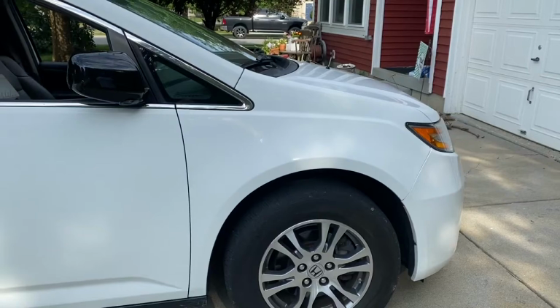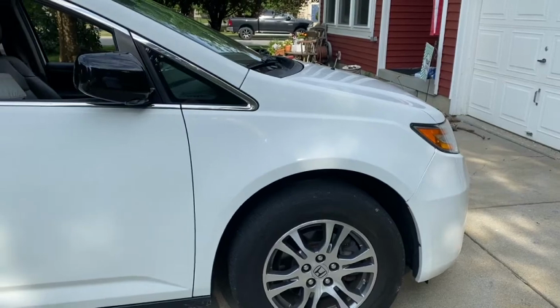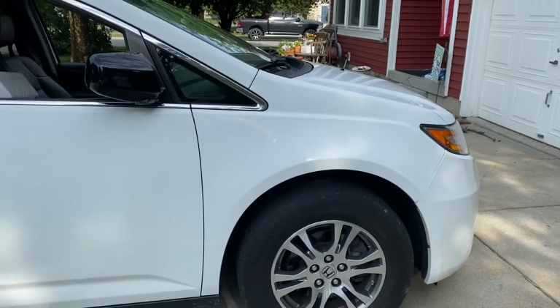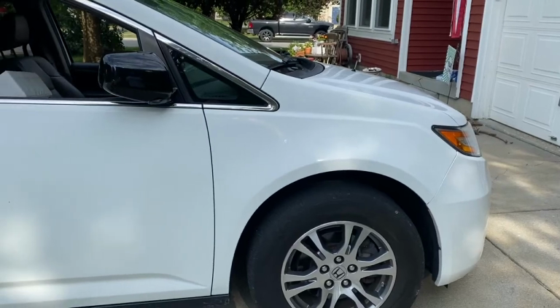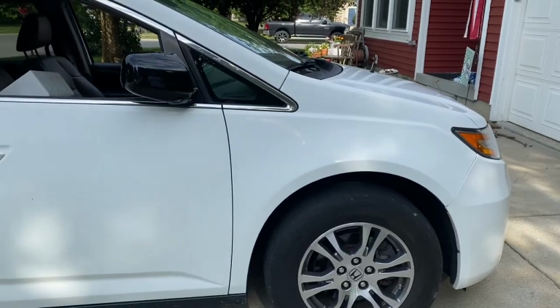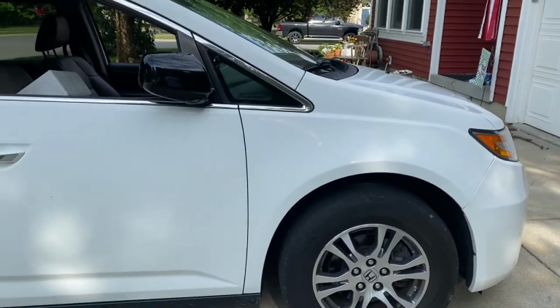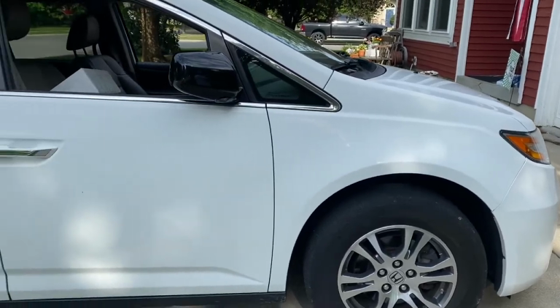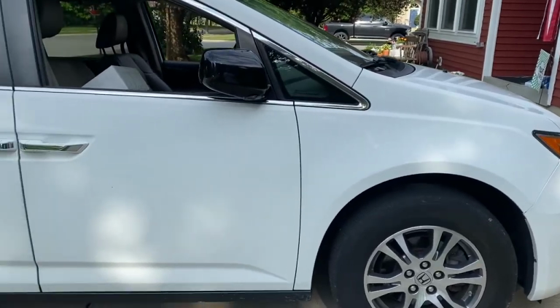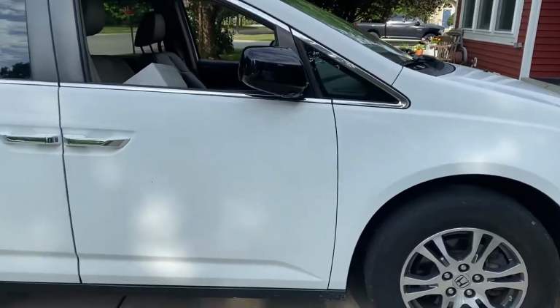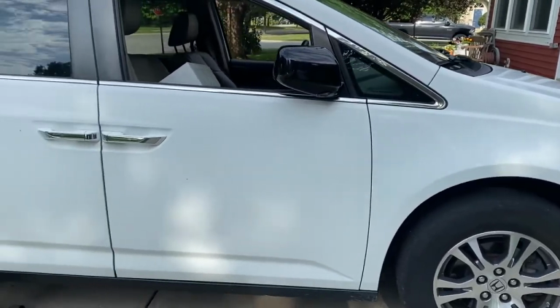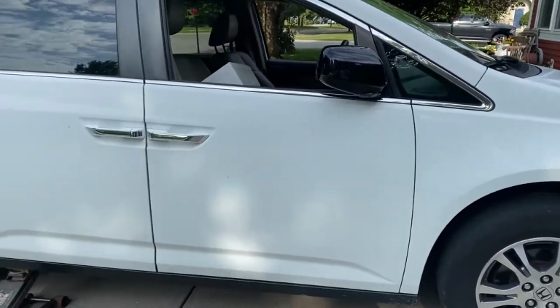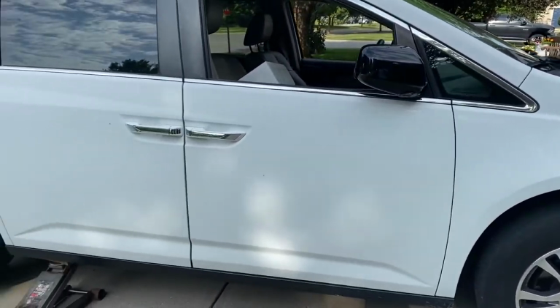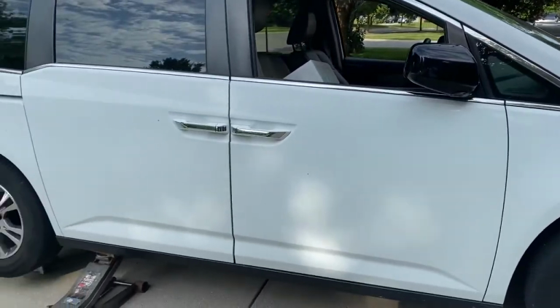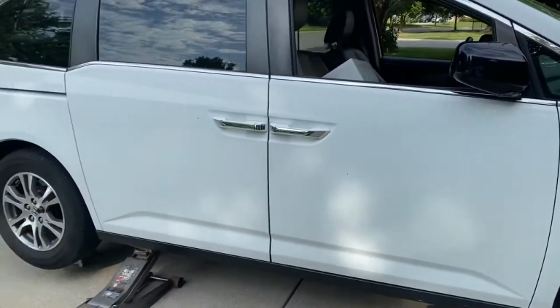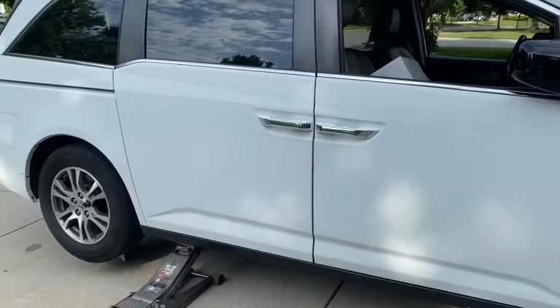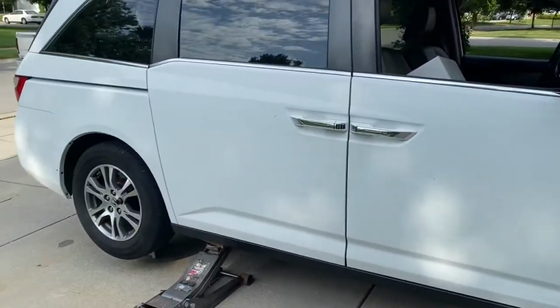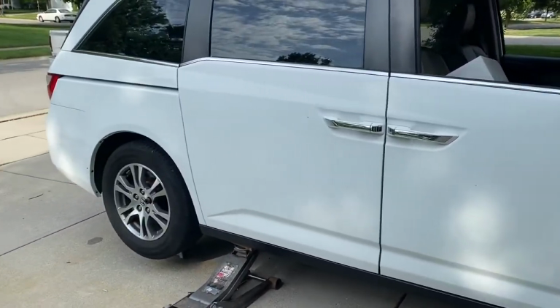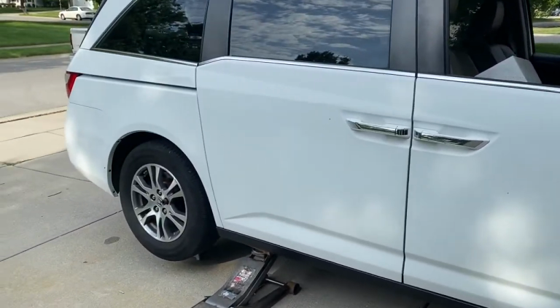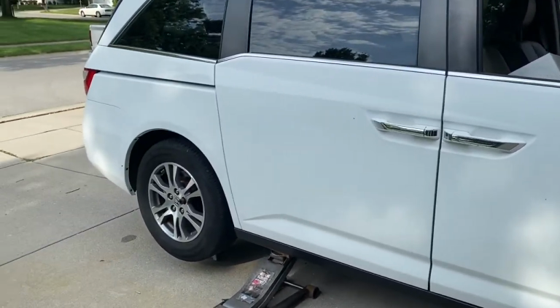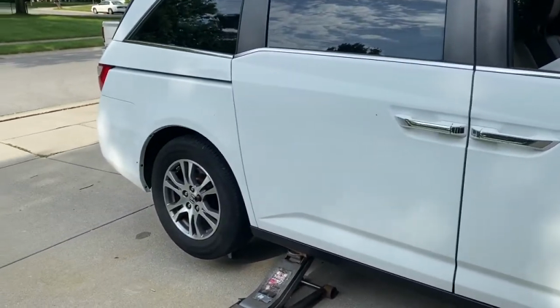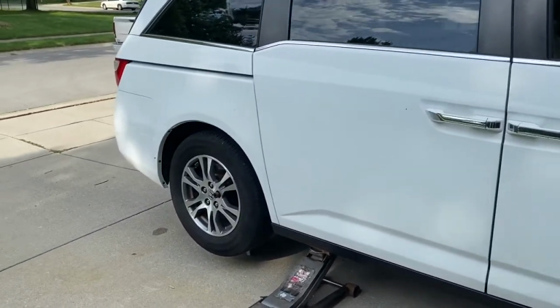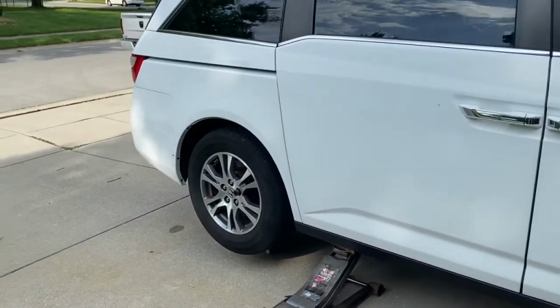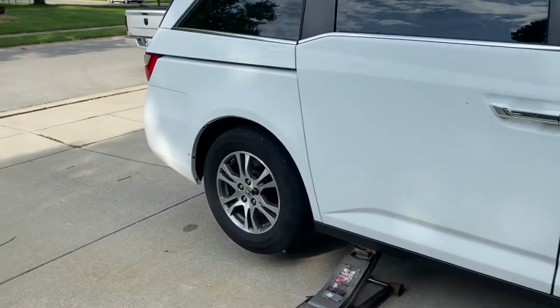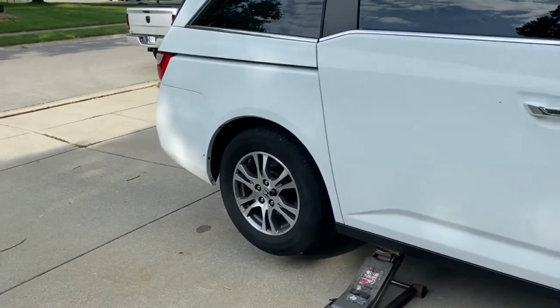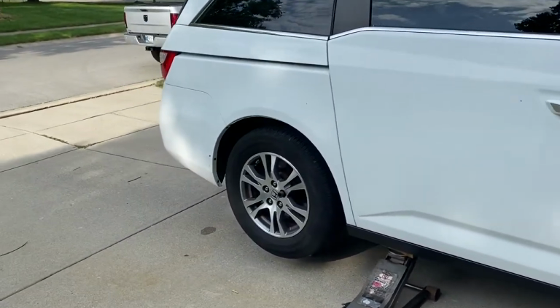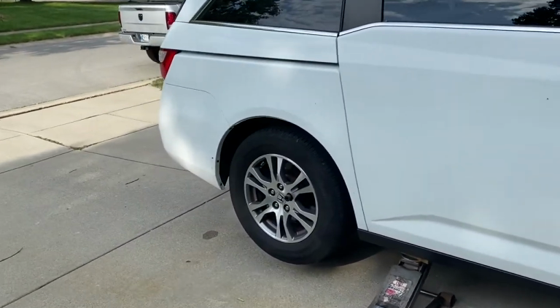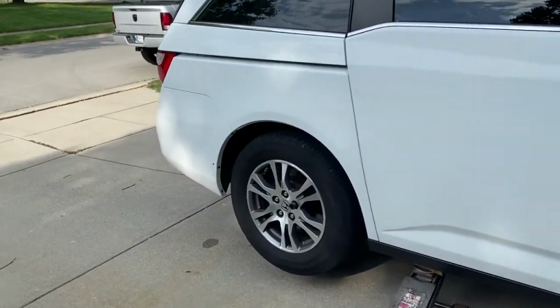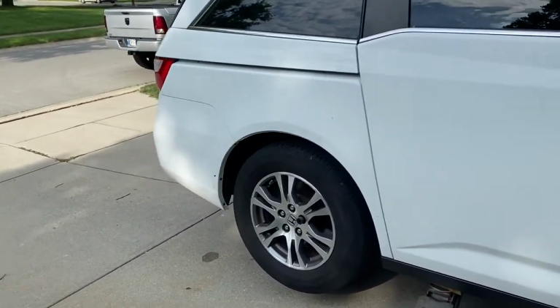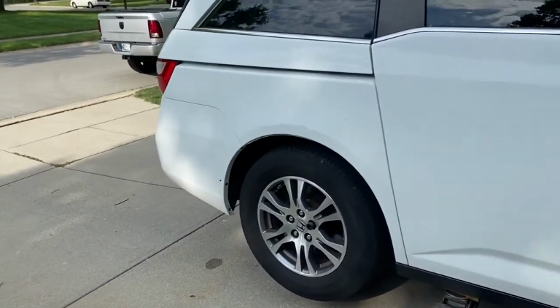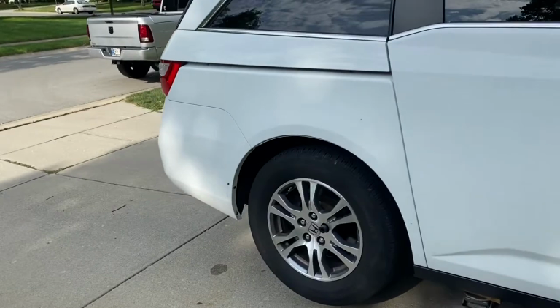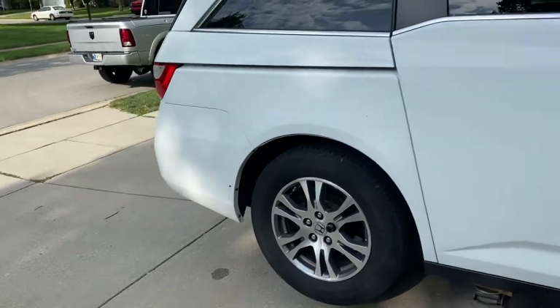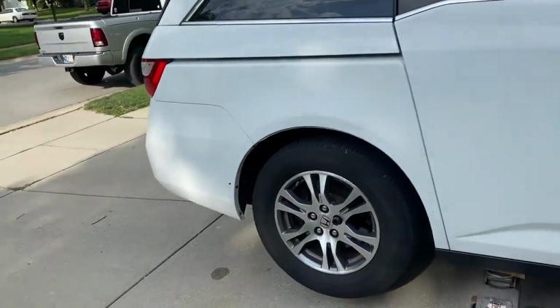Today's project is doing rear brakes on my 2012 Honda Odyssey.